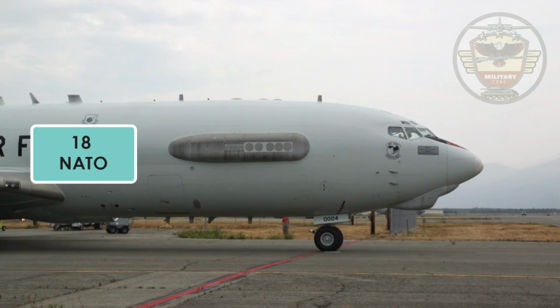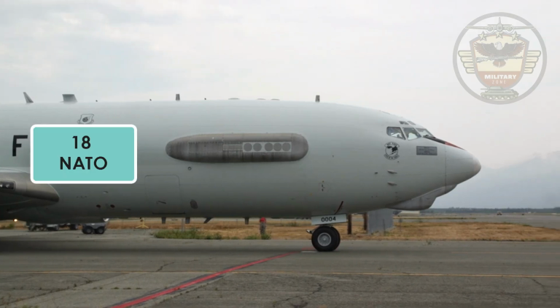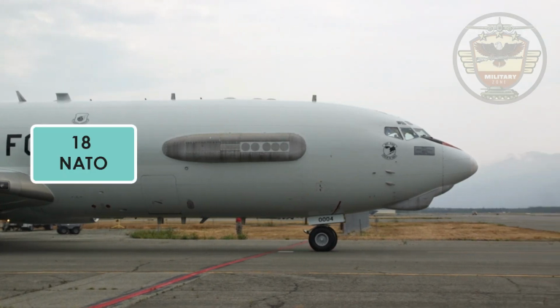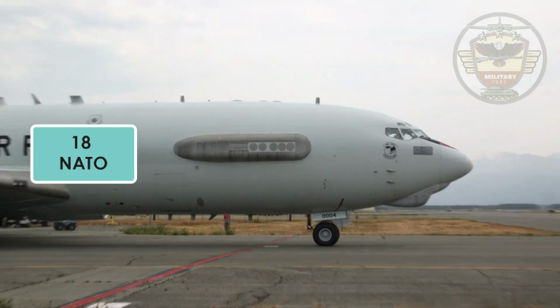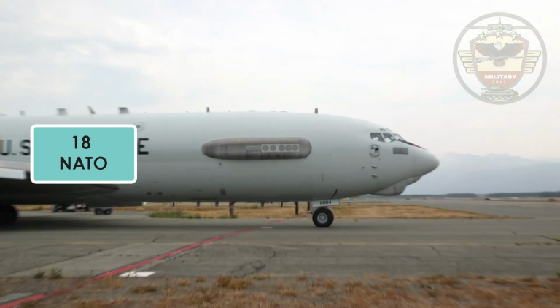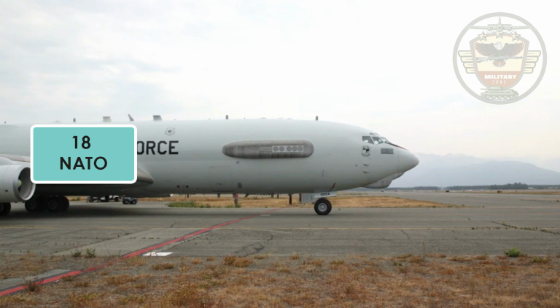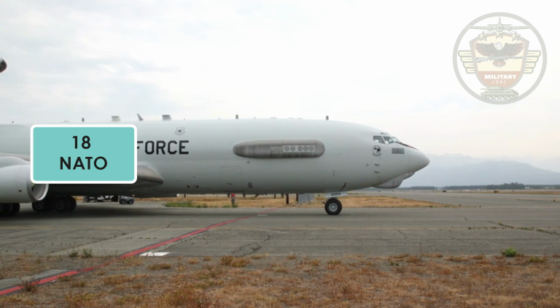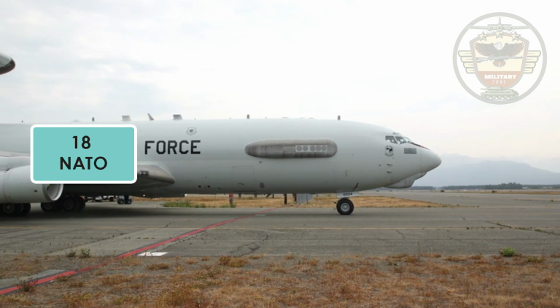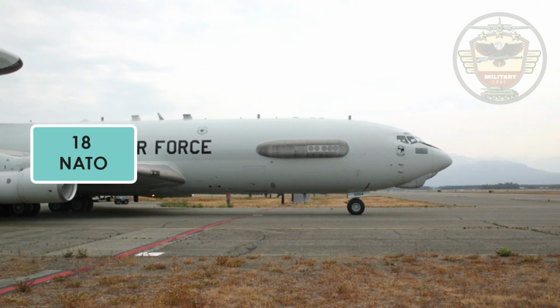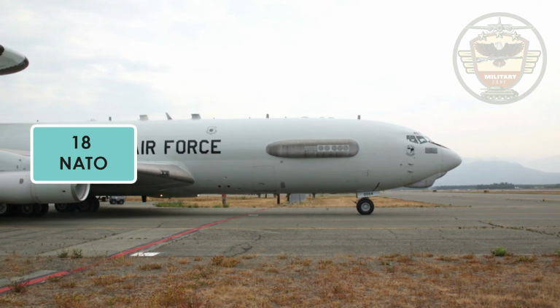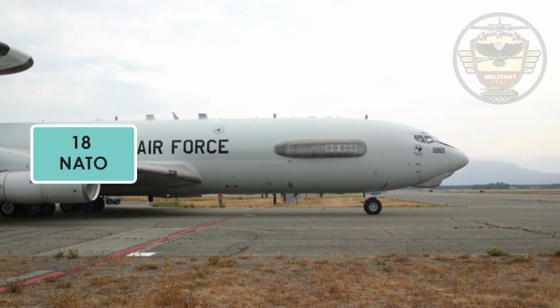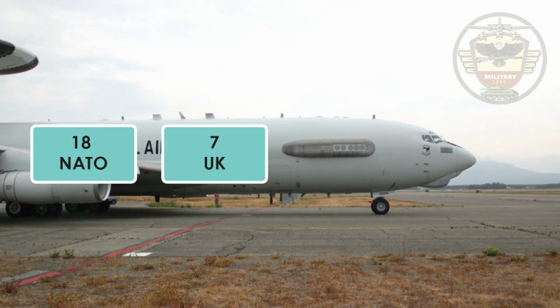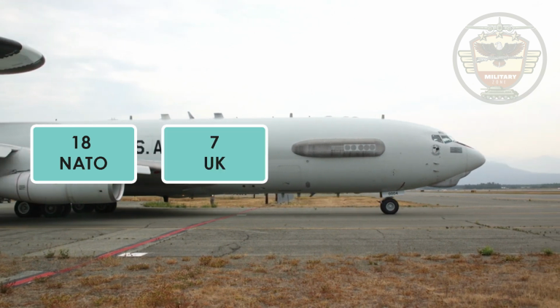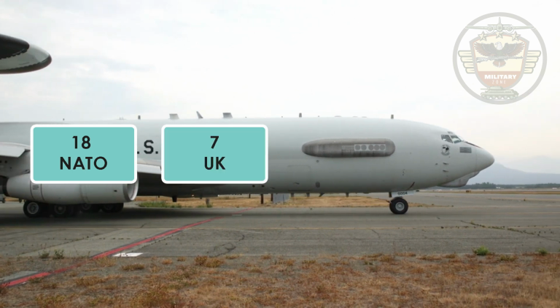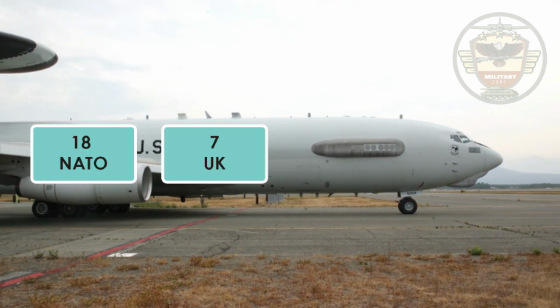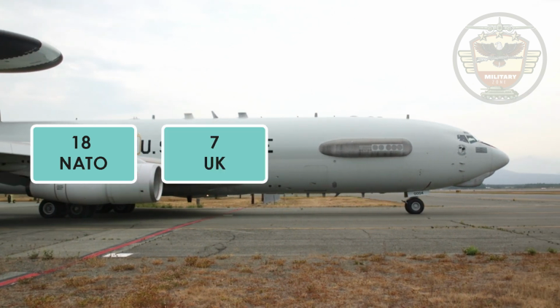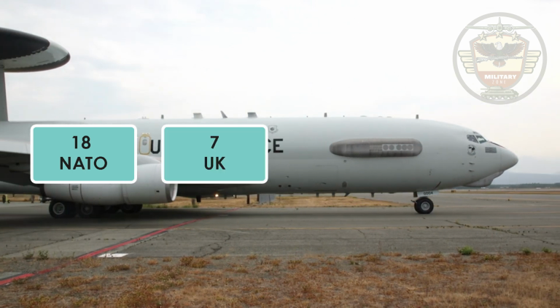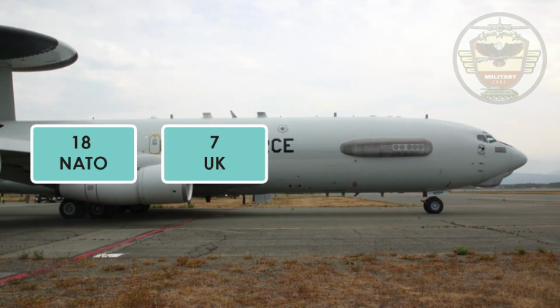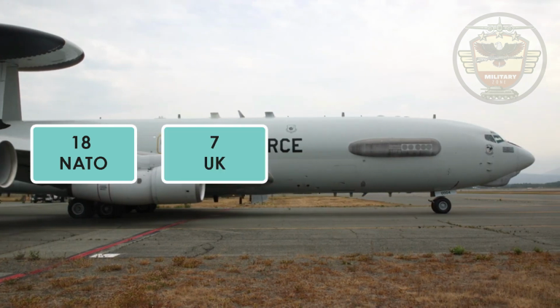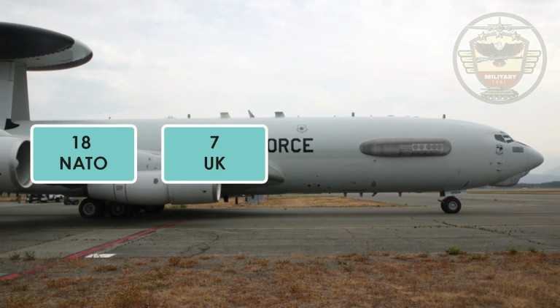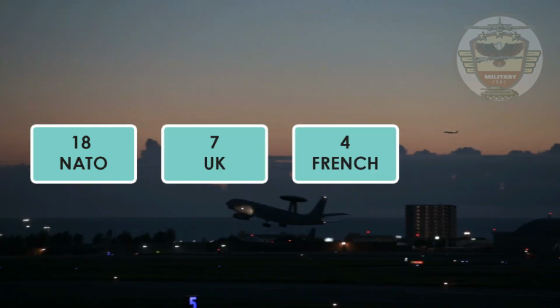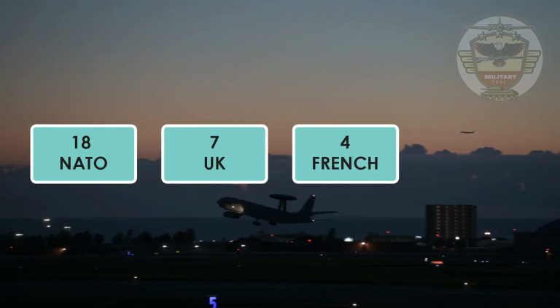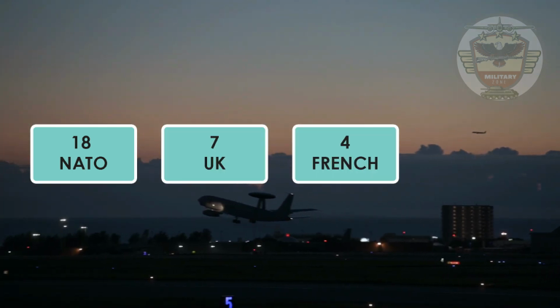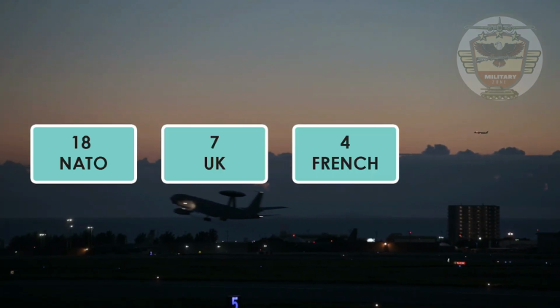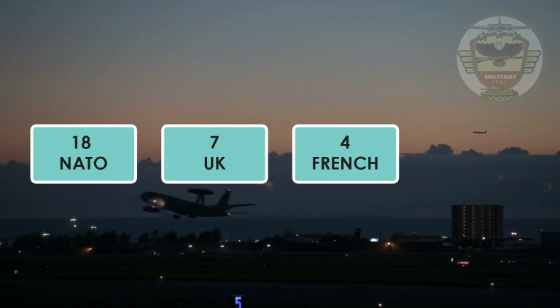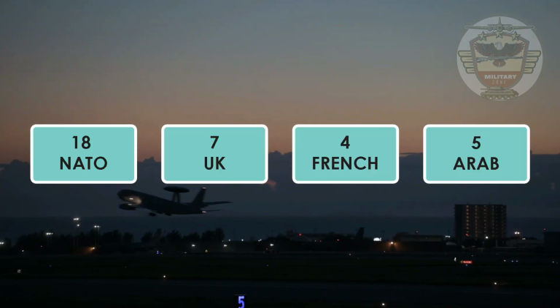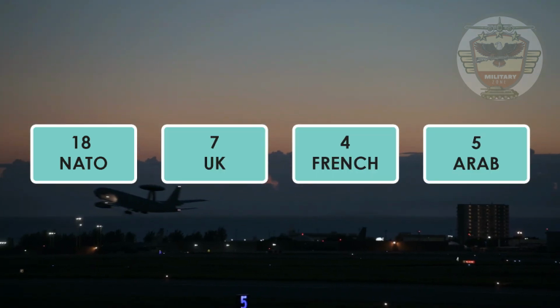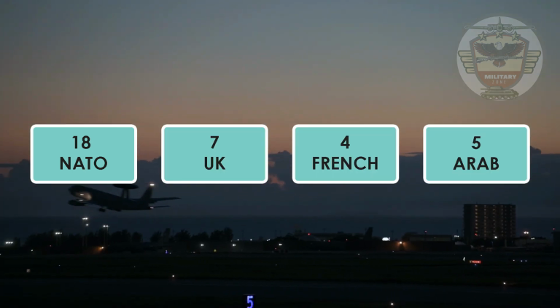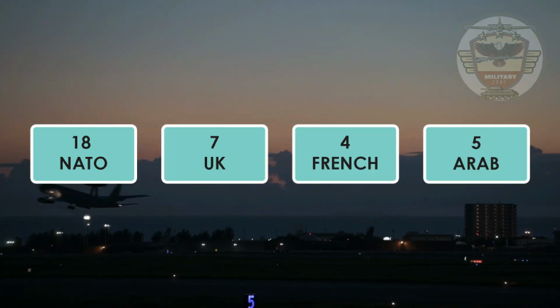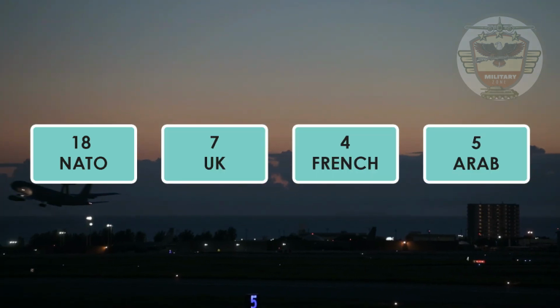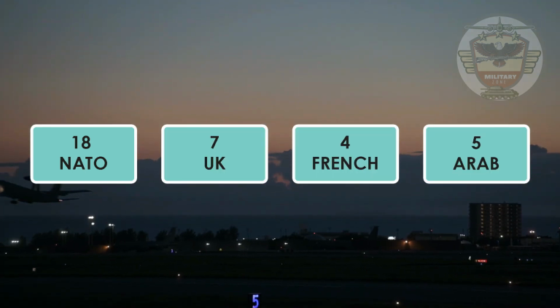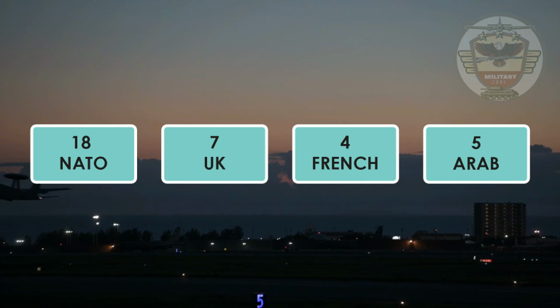Eighteen were also purchased by NATO, seven by the United Kingdom, four by France, and five by Saudi Arabia.